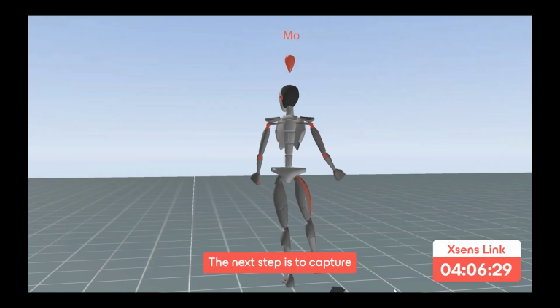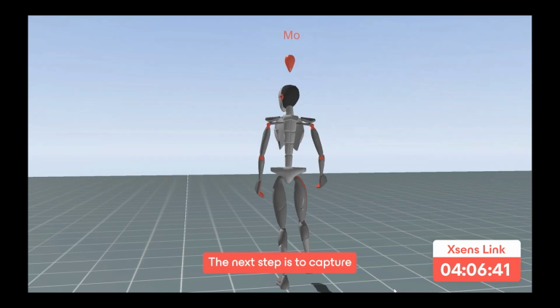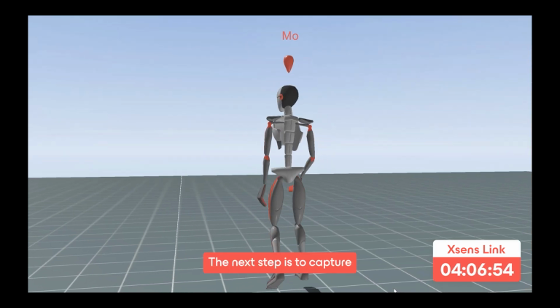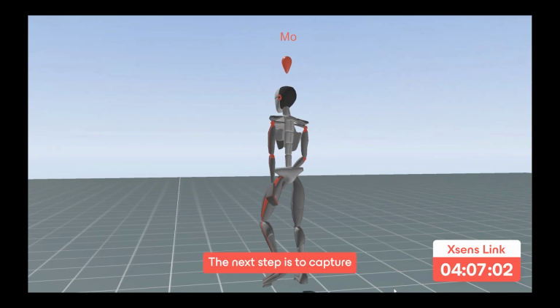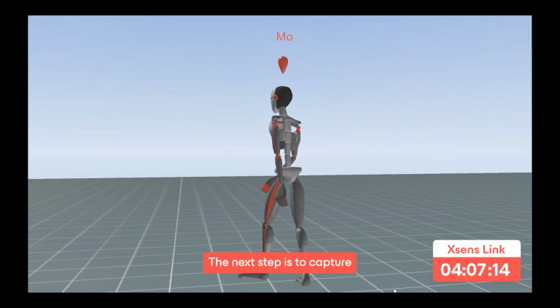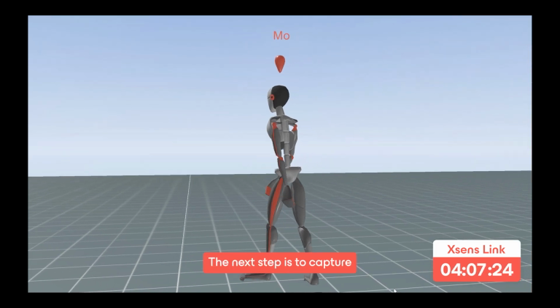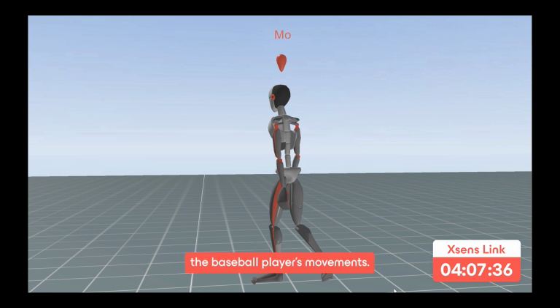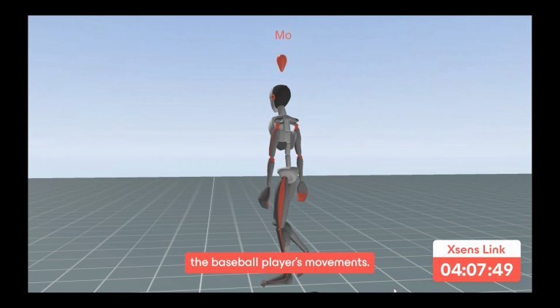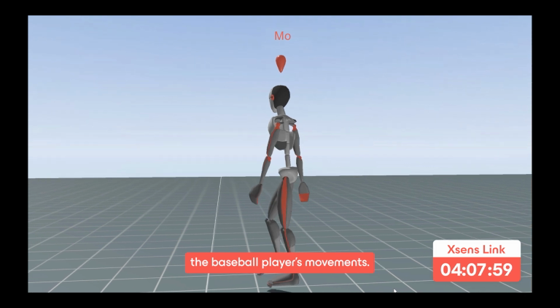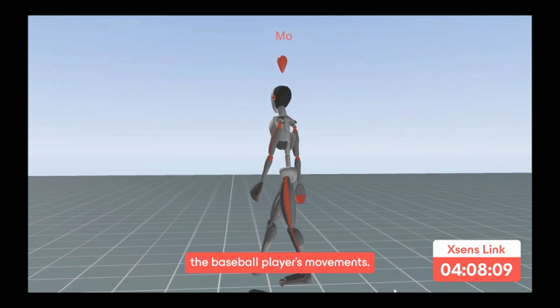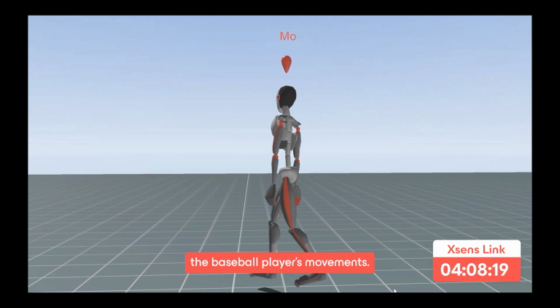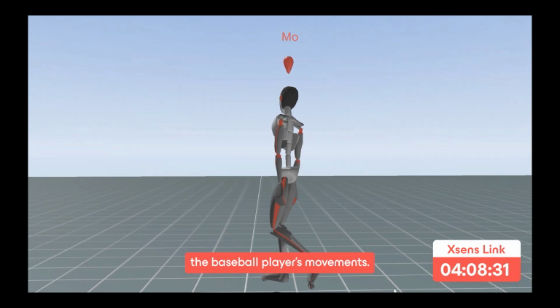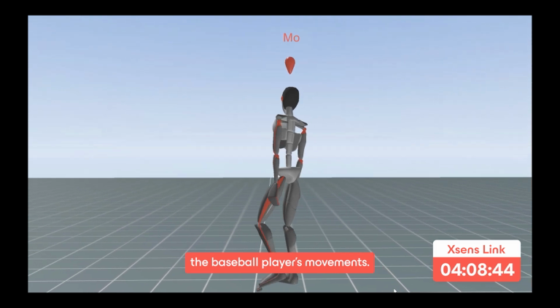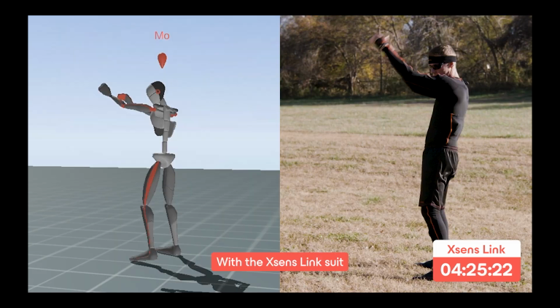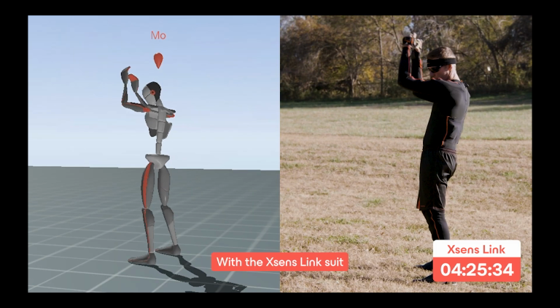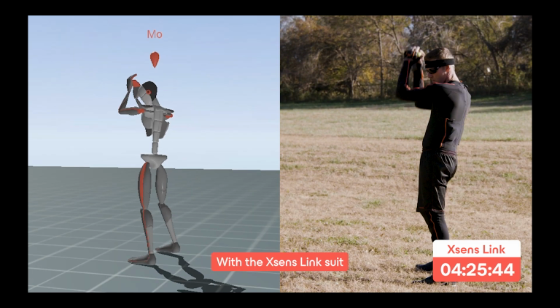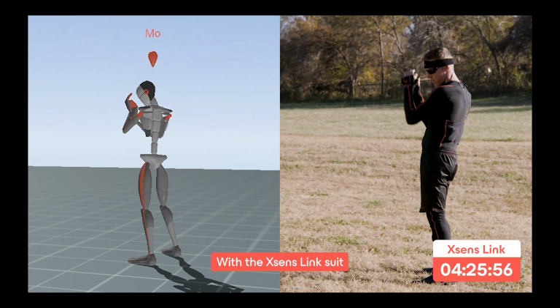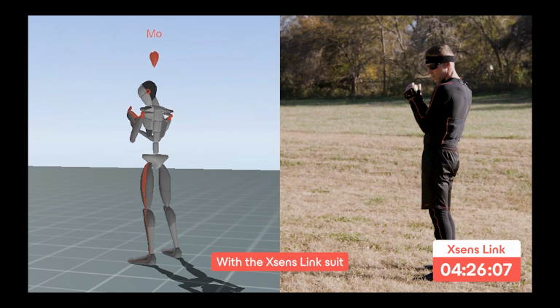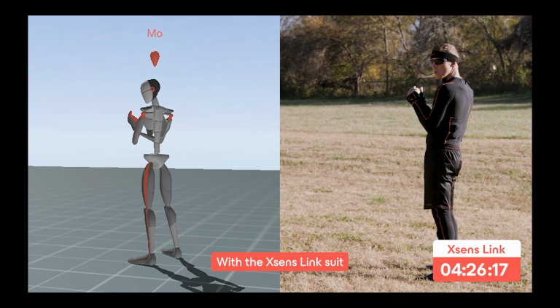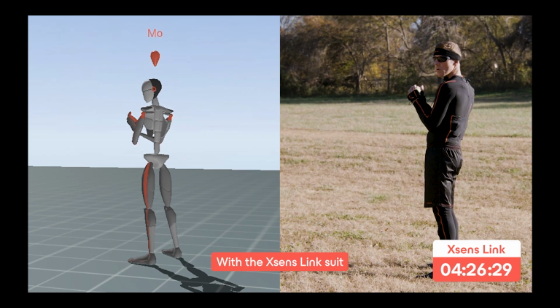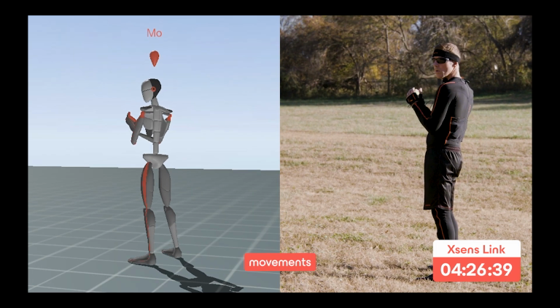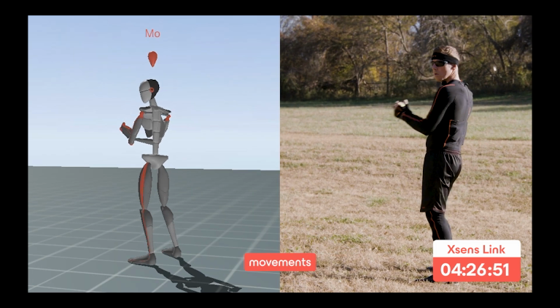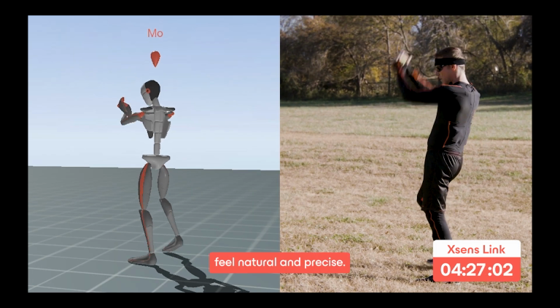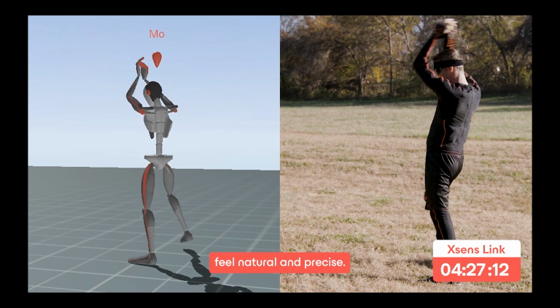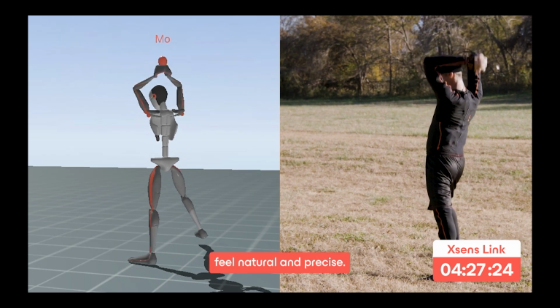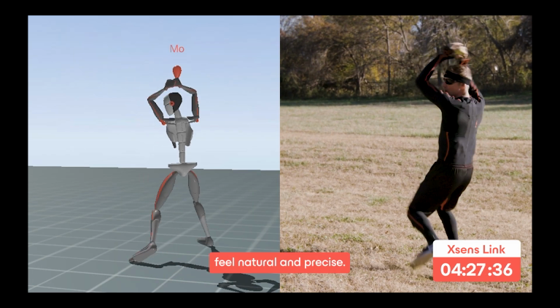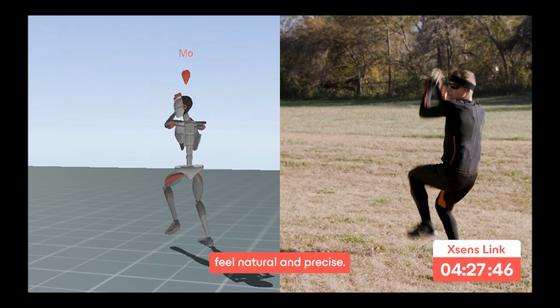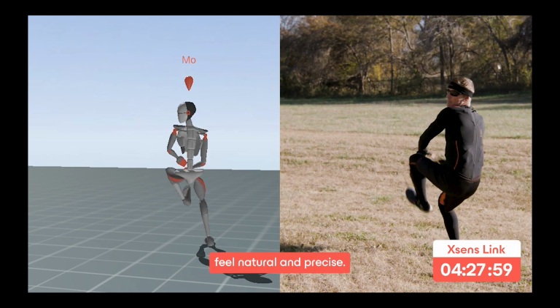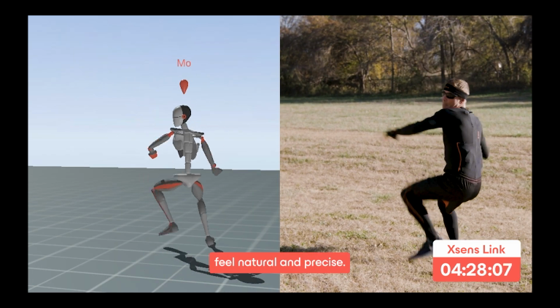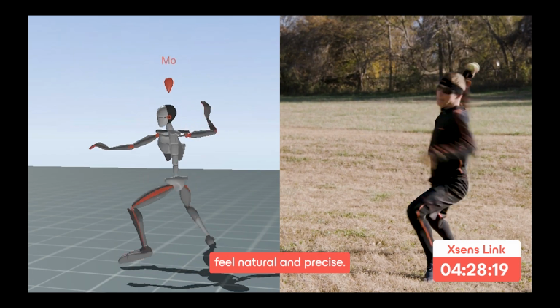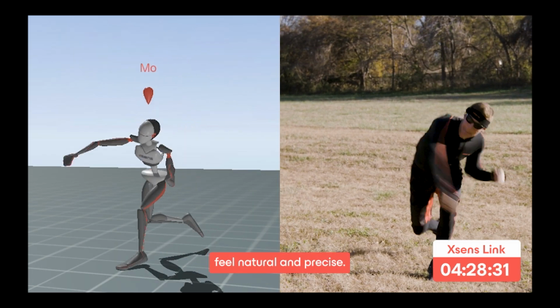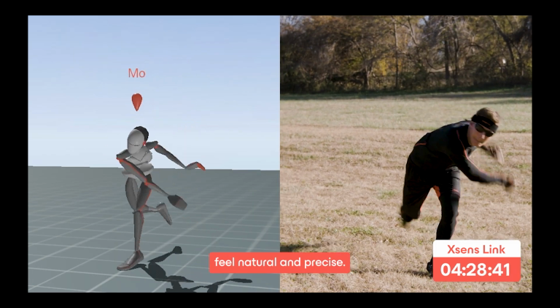The next step is to capture the baseball player's movements. With the XSense Link suit, movements feel natural and precise.